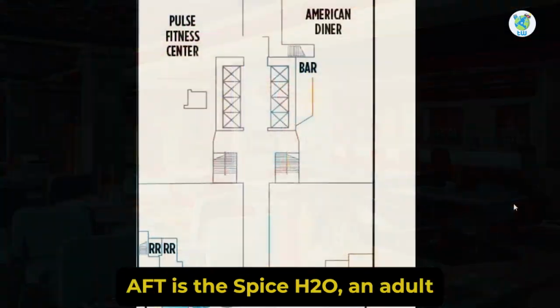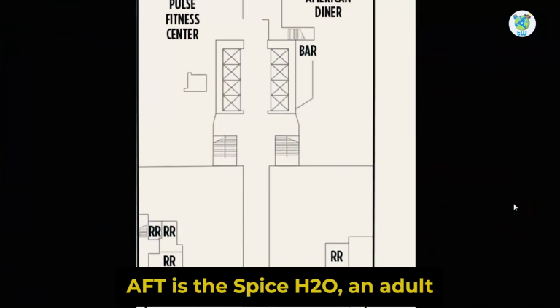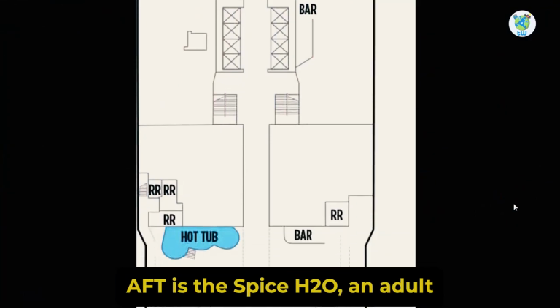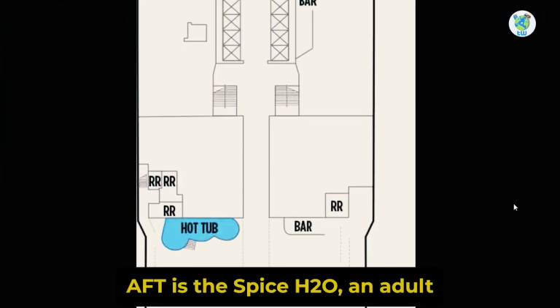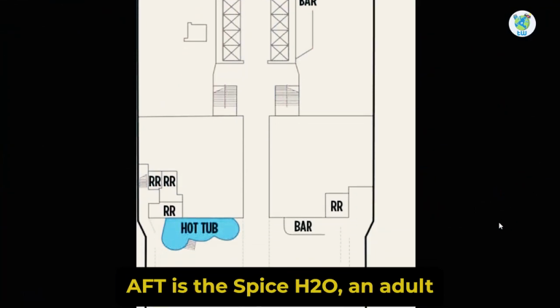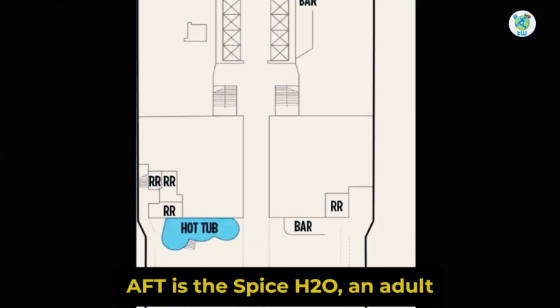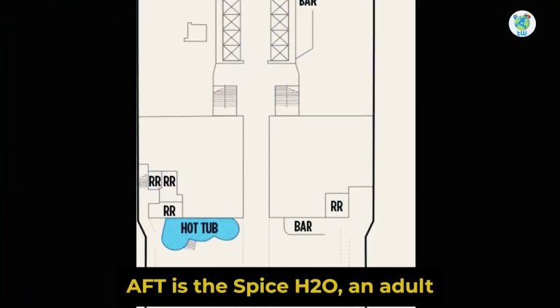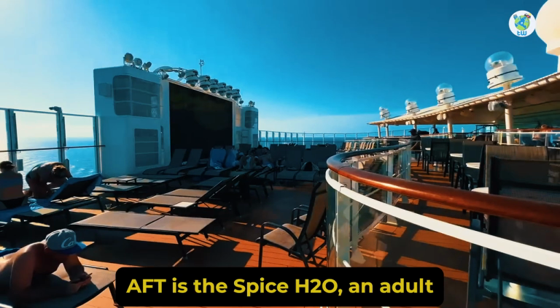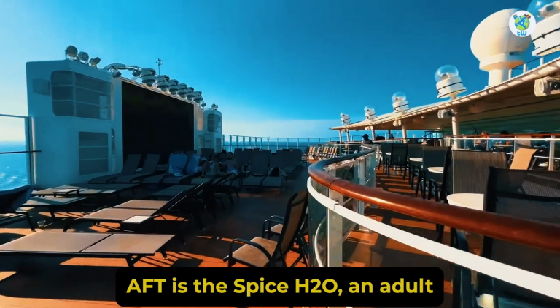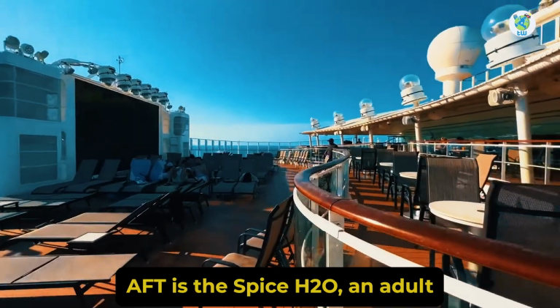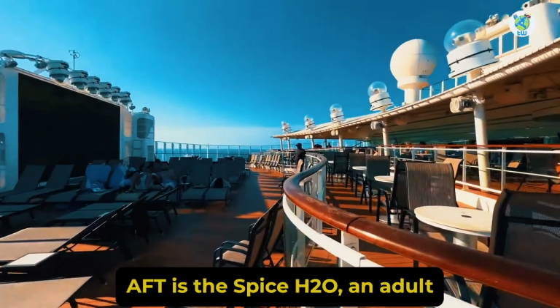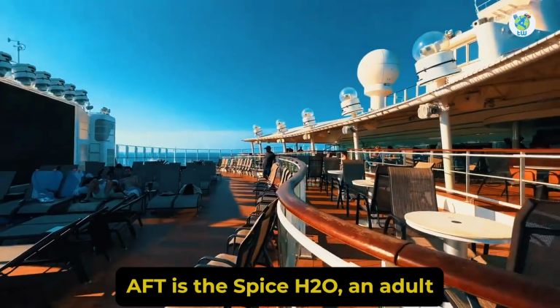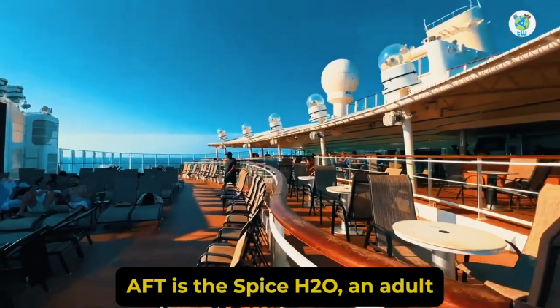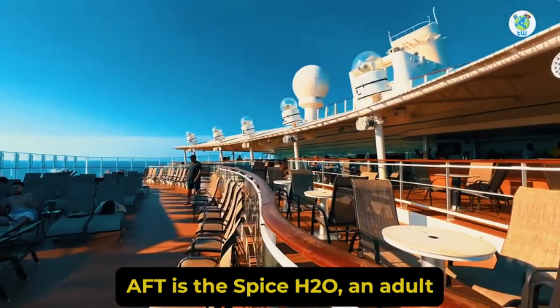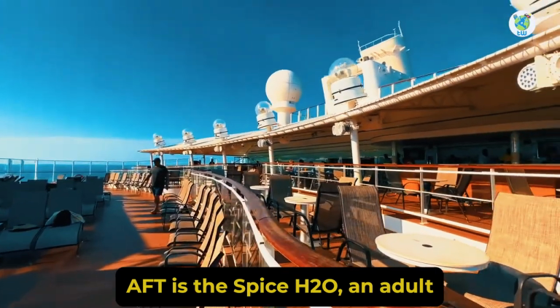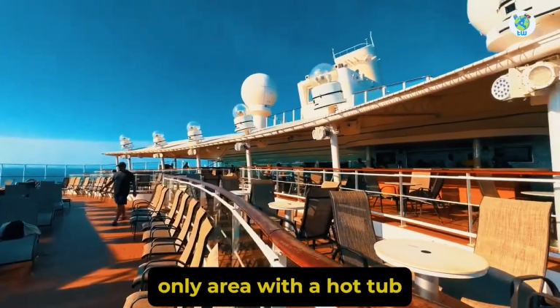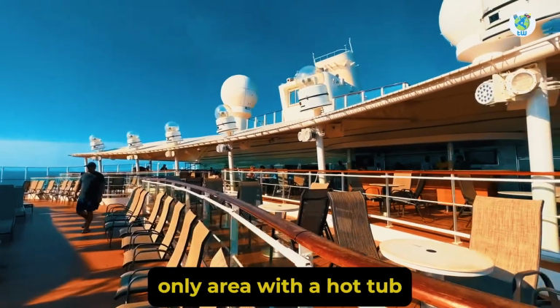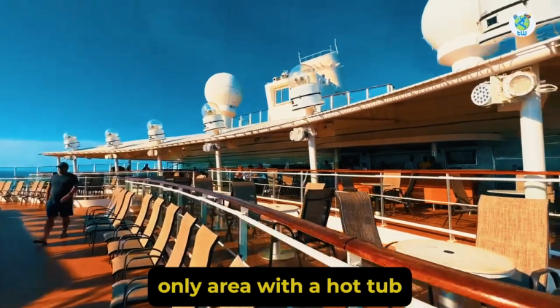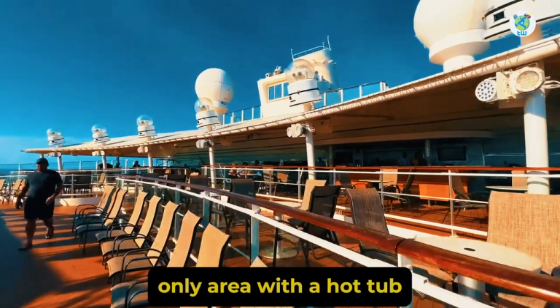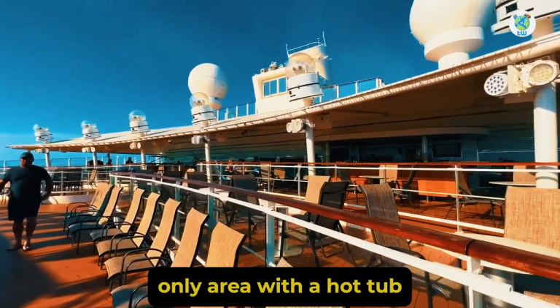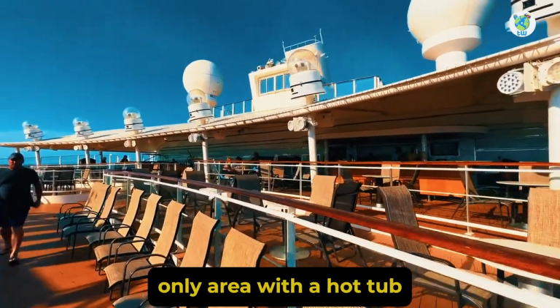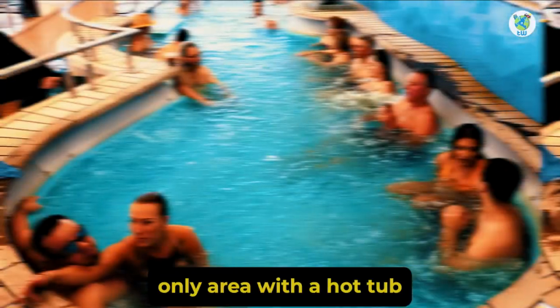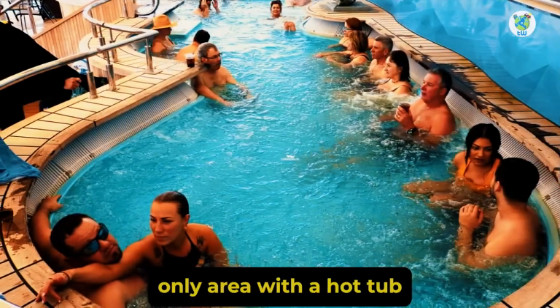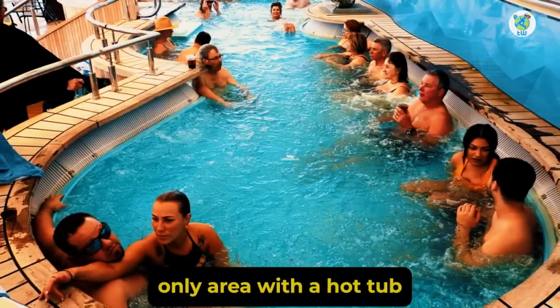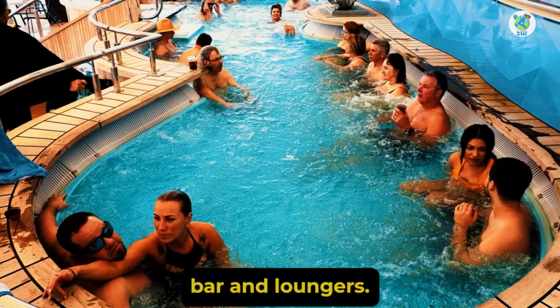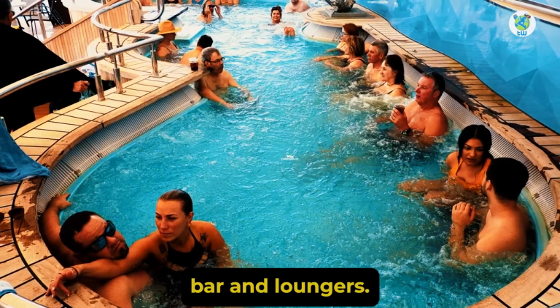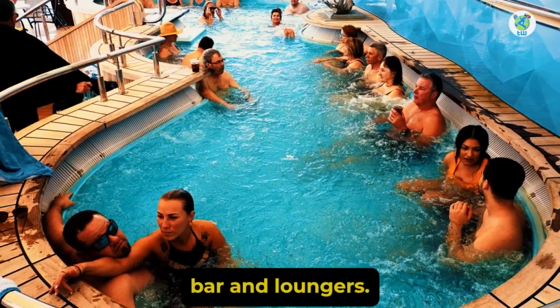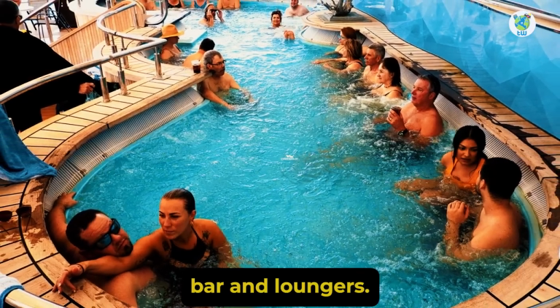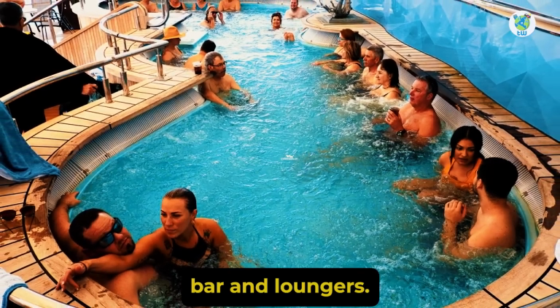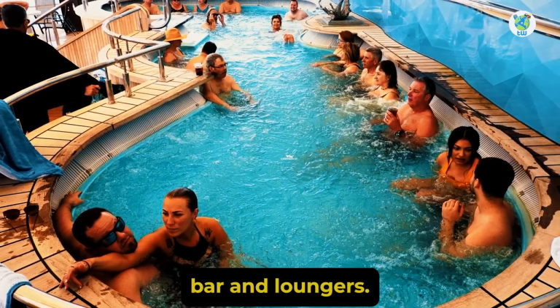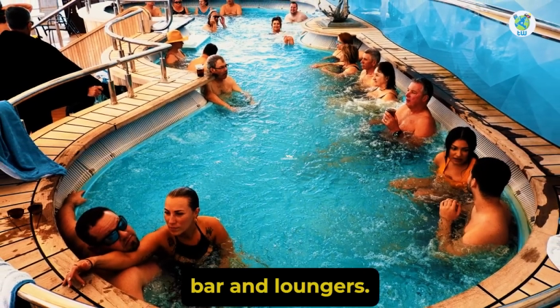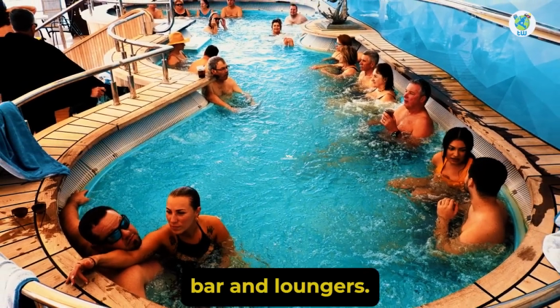Aft is Spice H2O, an adult-only area with a hot tub, bar, and loungers.